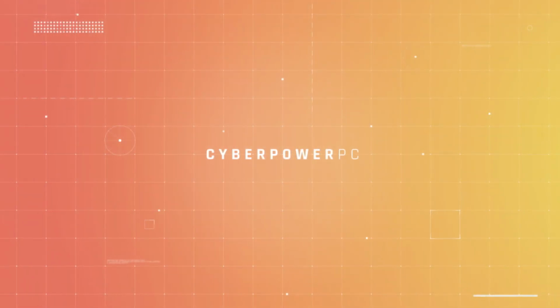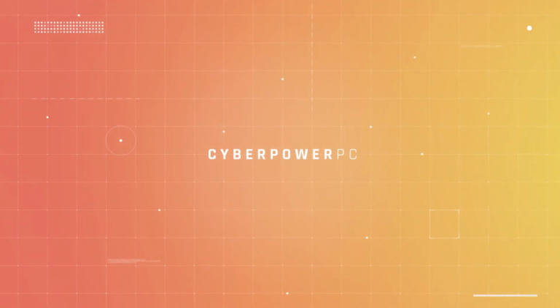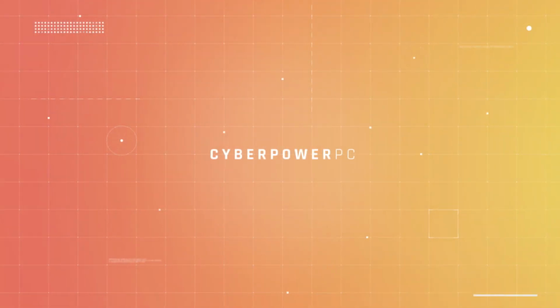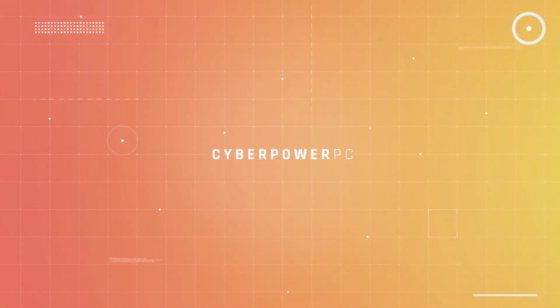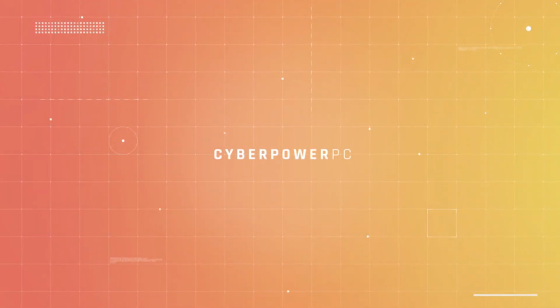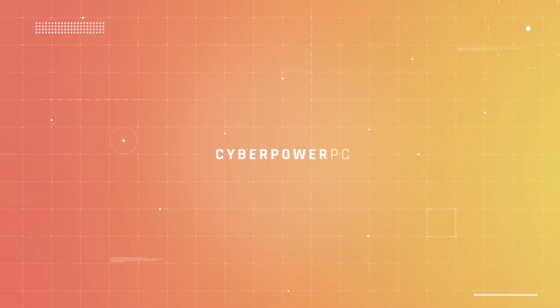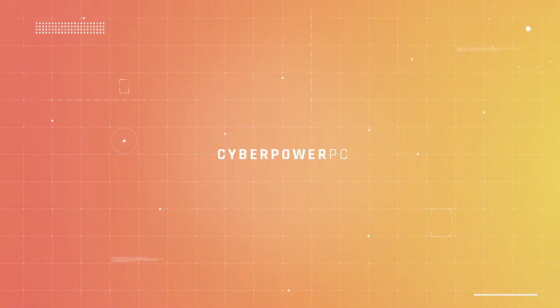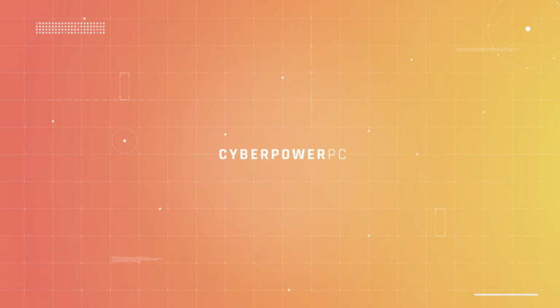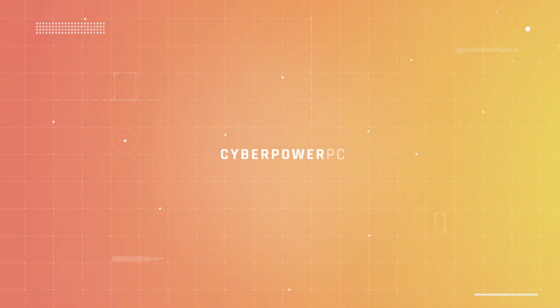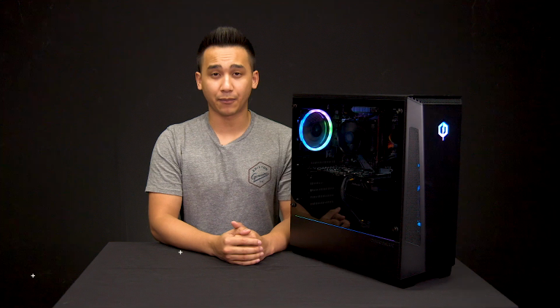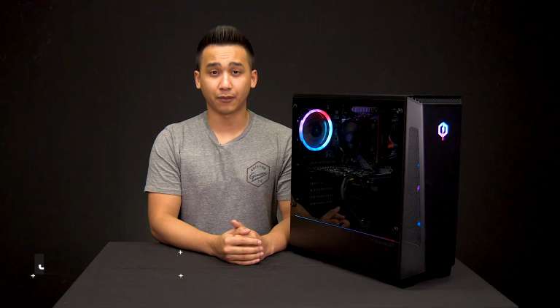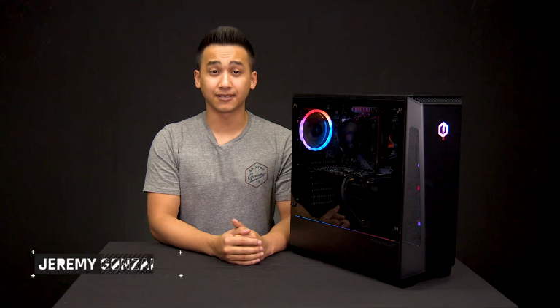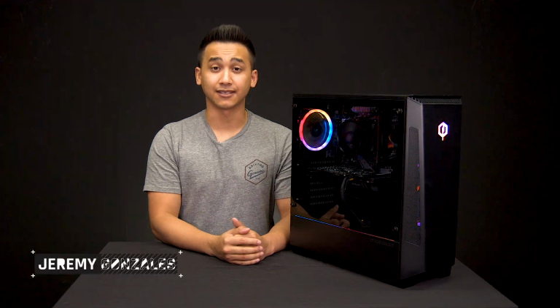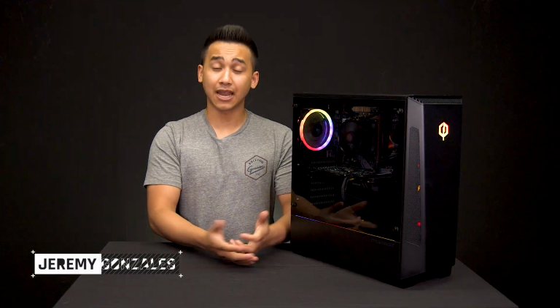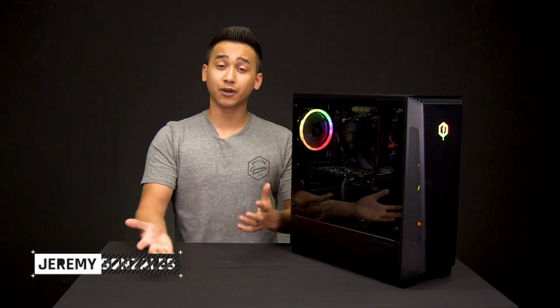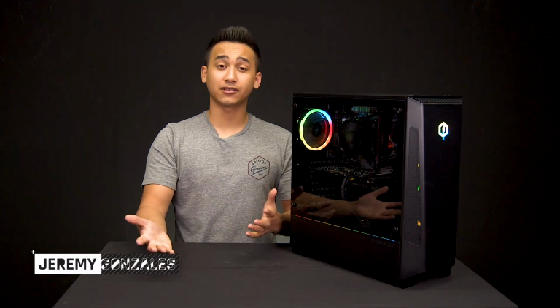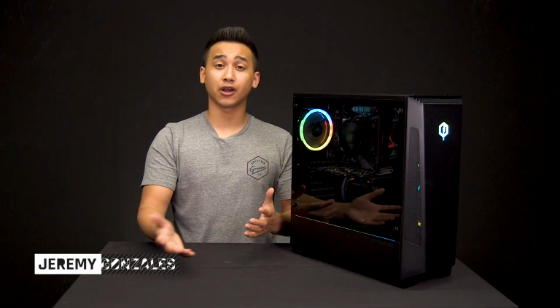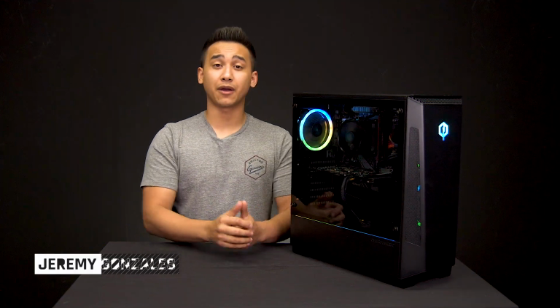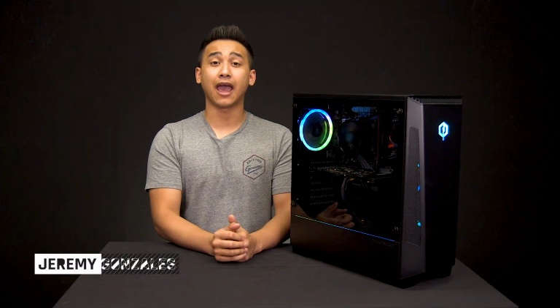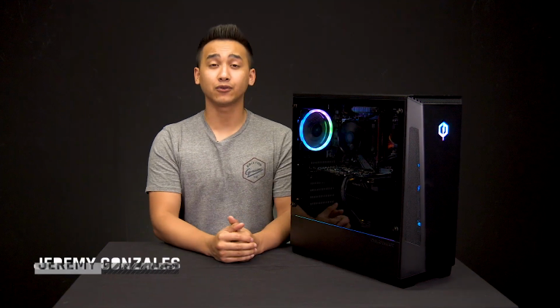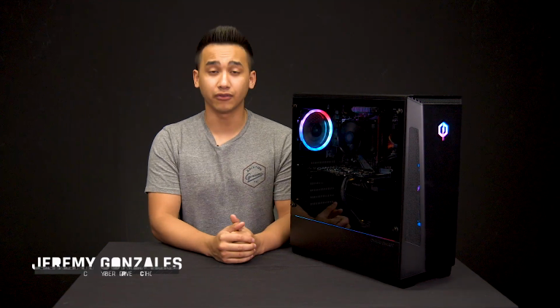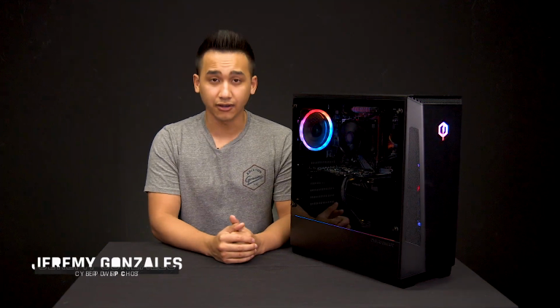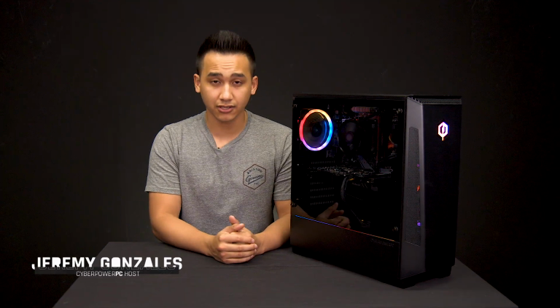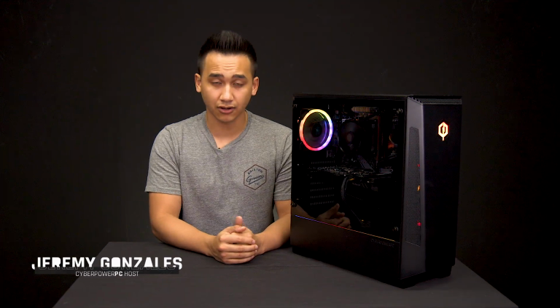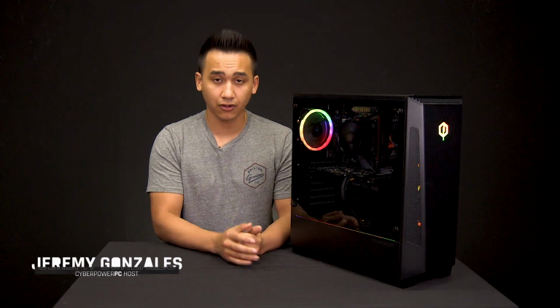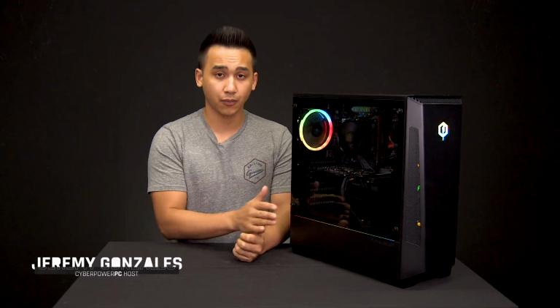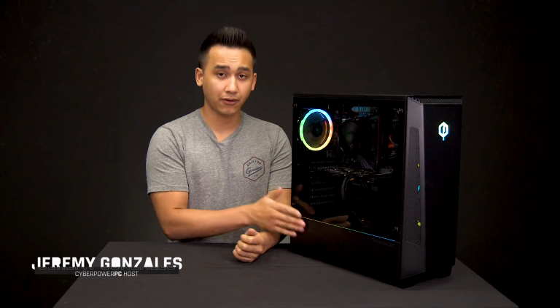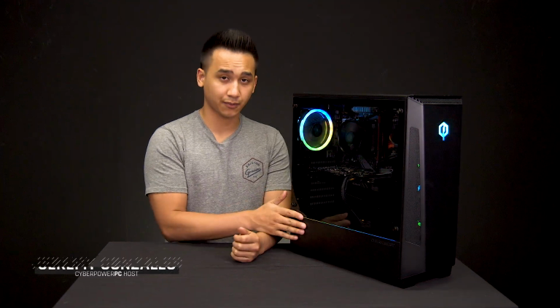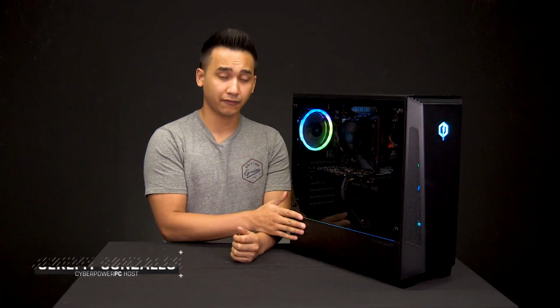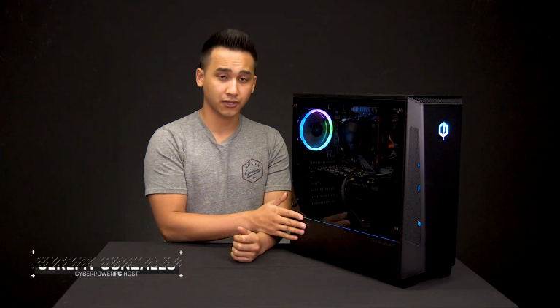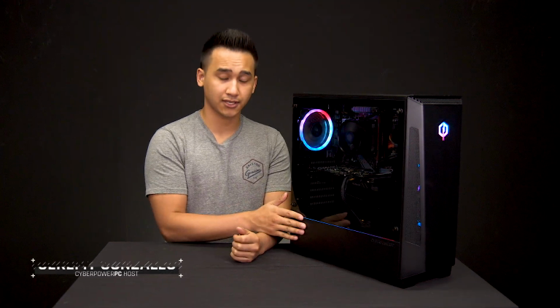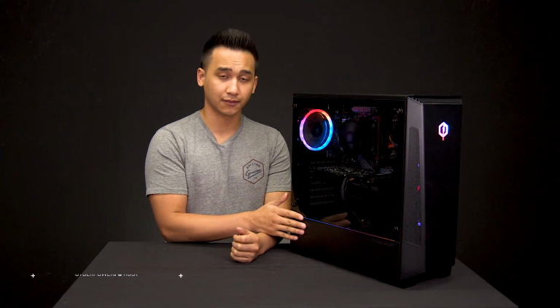Hey, what's up everyone? It's Jeremy here from CyberPowerPC. Today we're going to be talking about how to uninstall your power supply from your system.